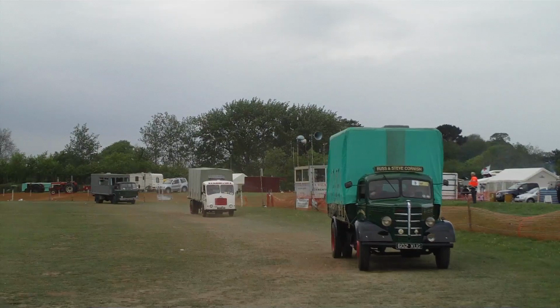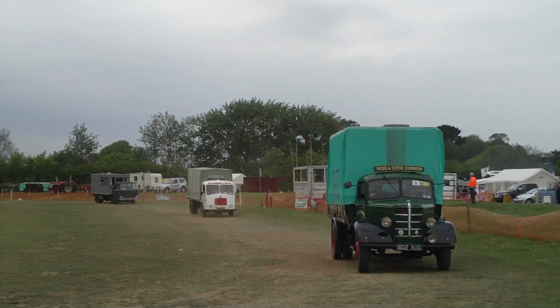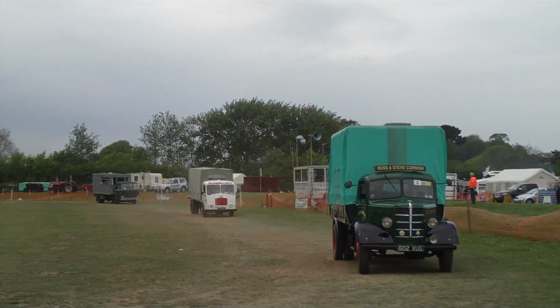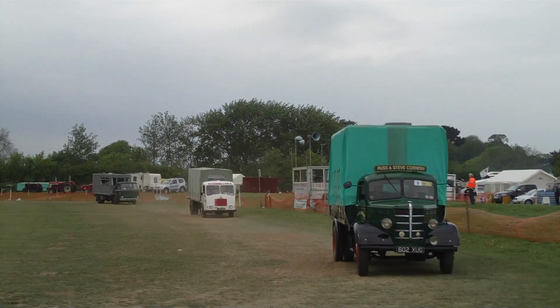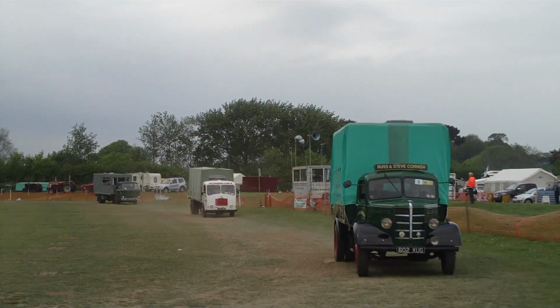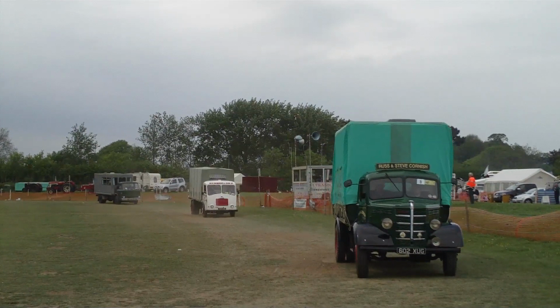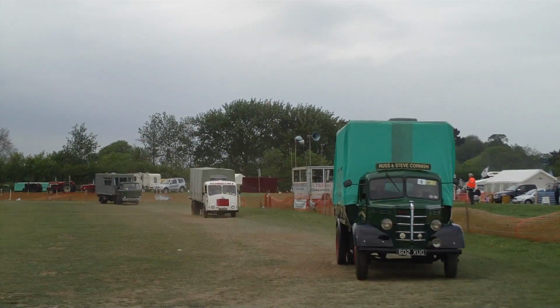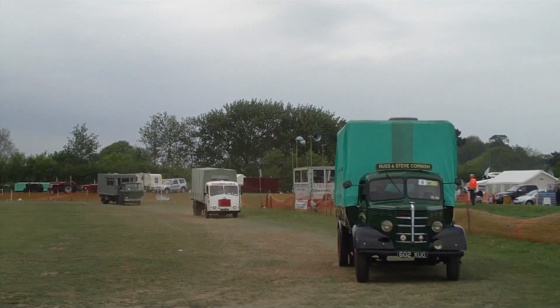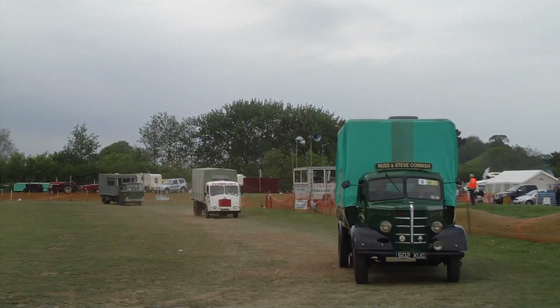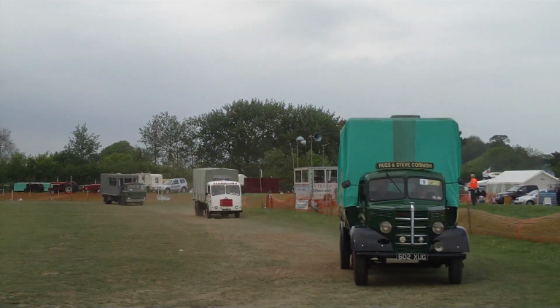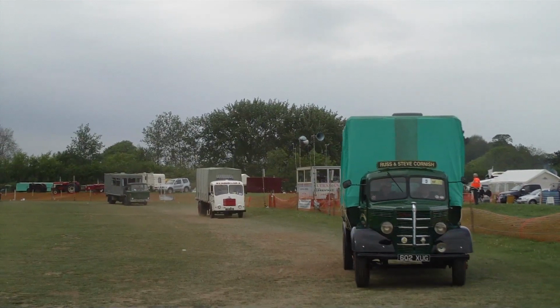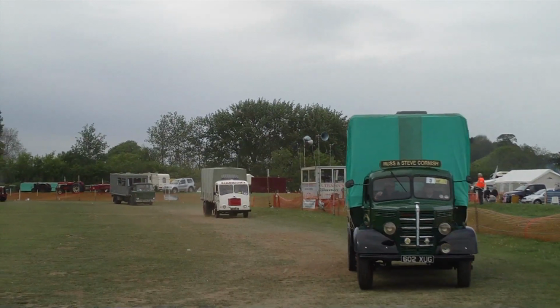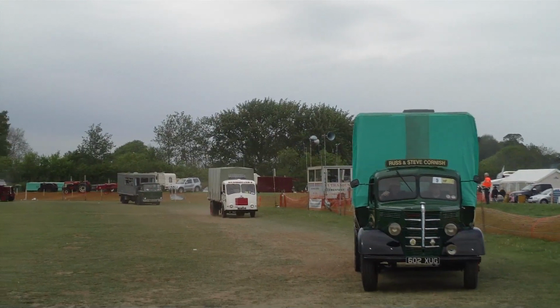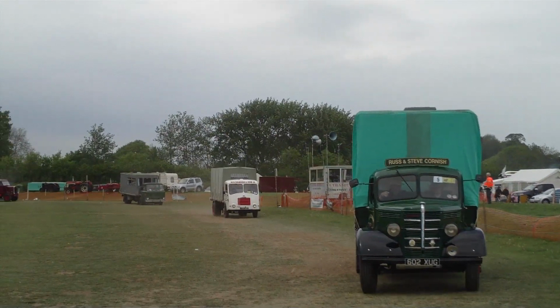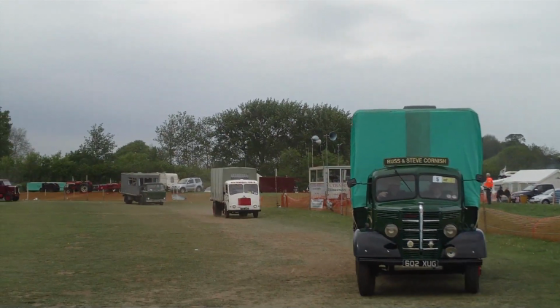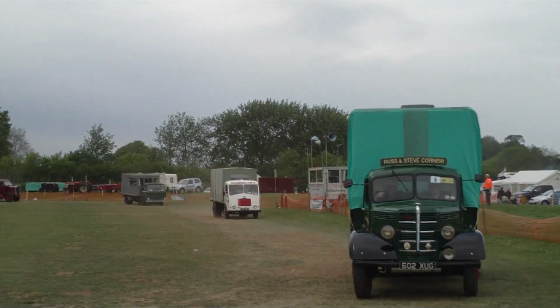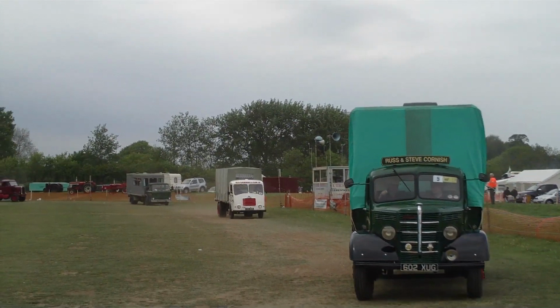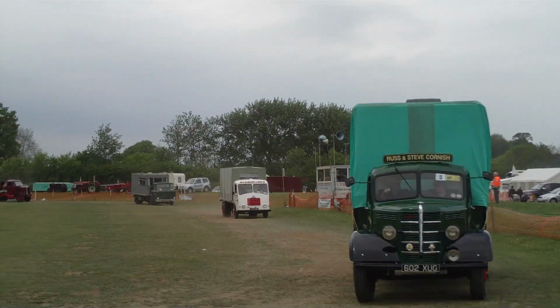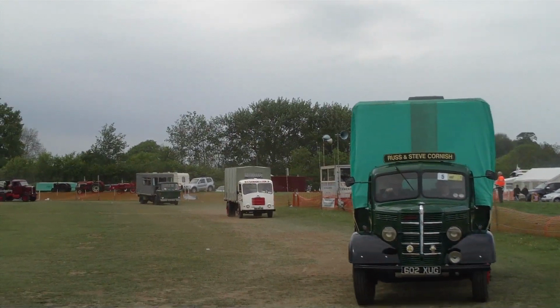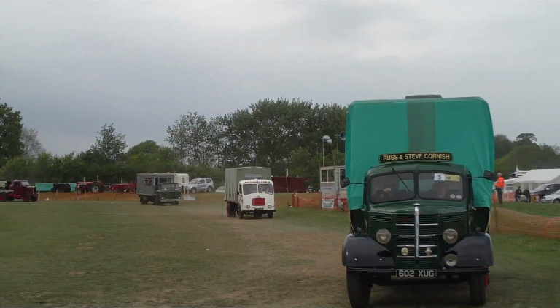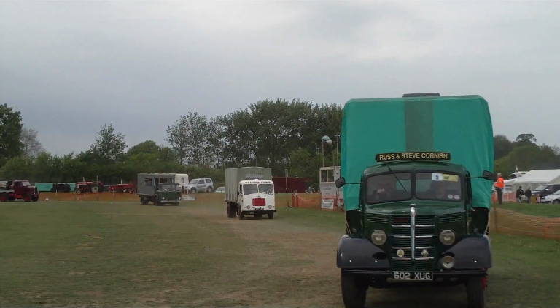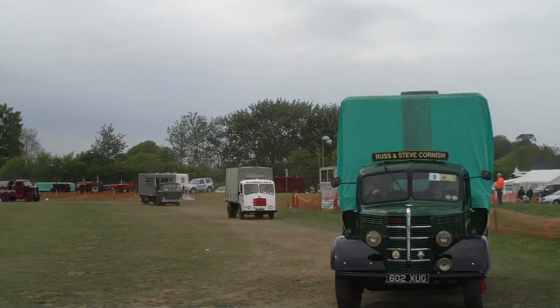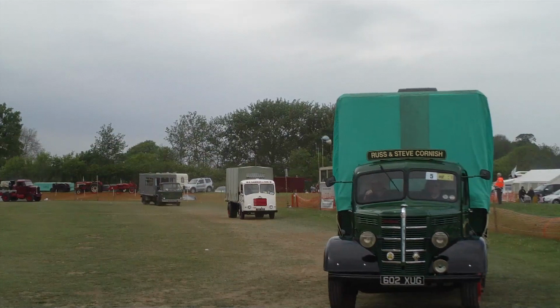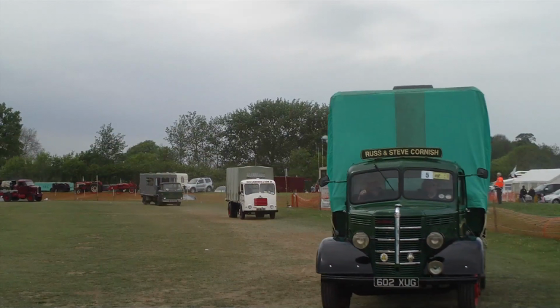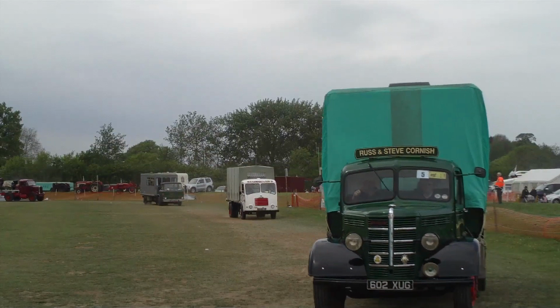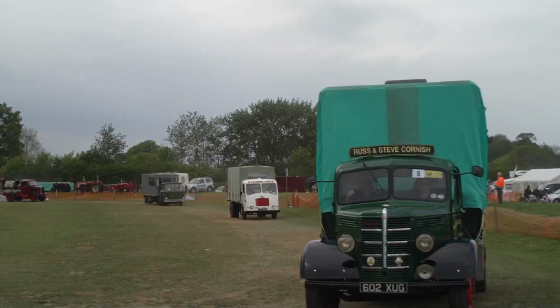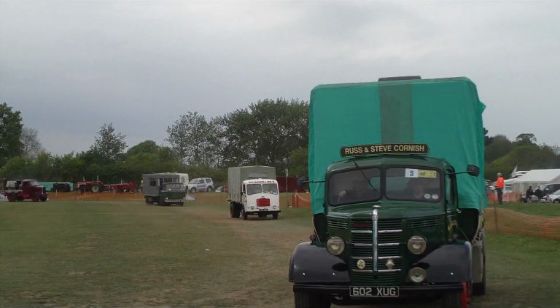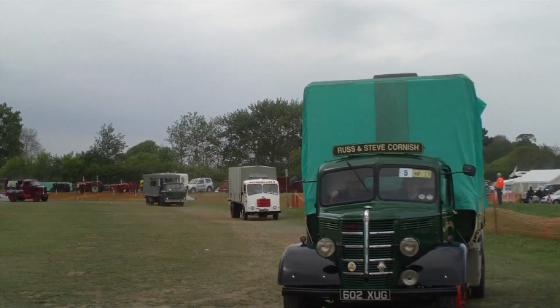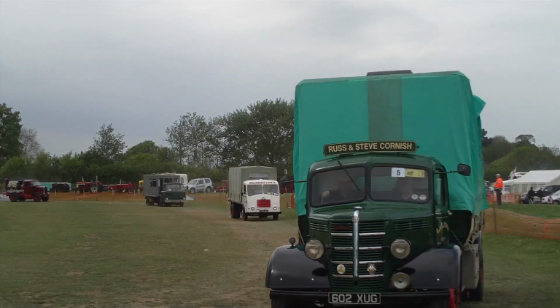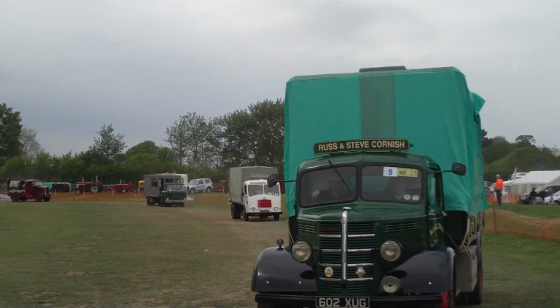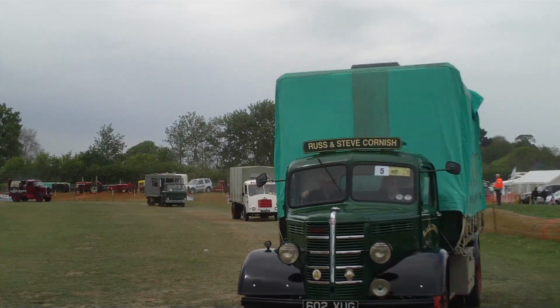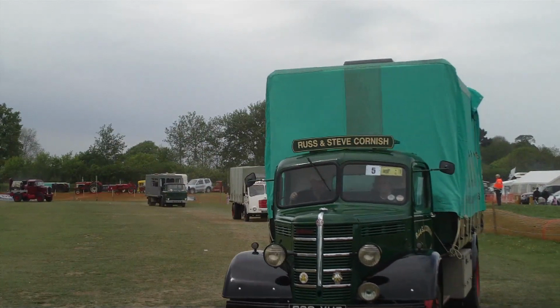1958, that one was built. Again, the living accommodation on the back is sheeted down to make it look like a load.